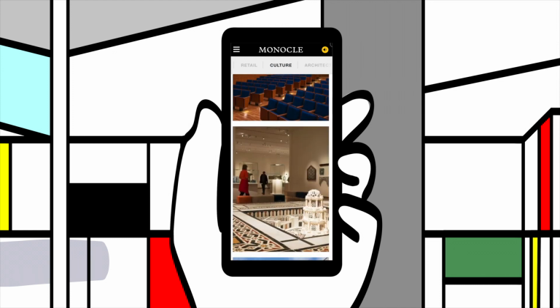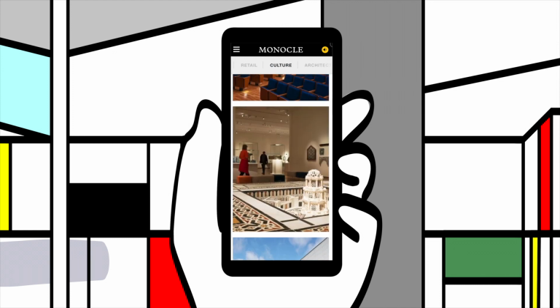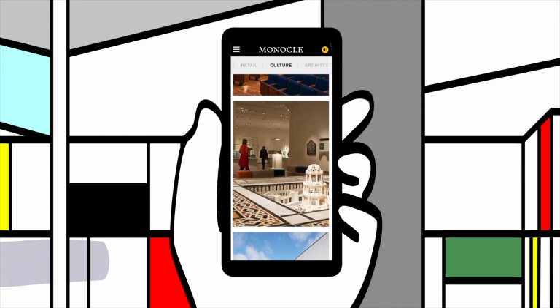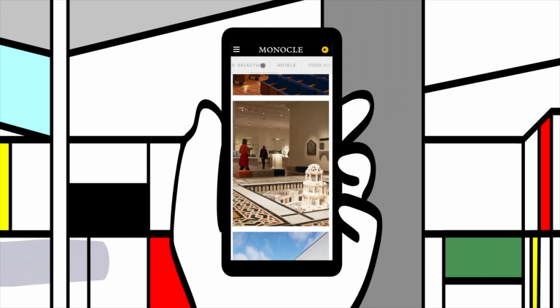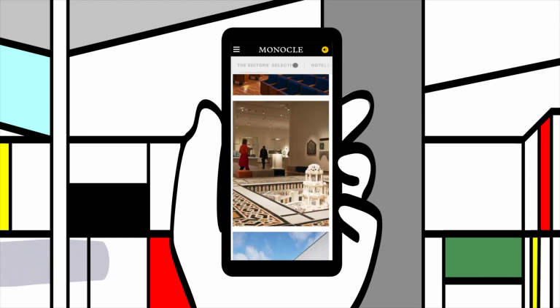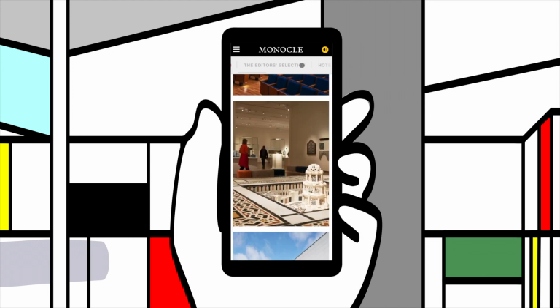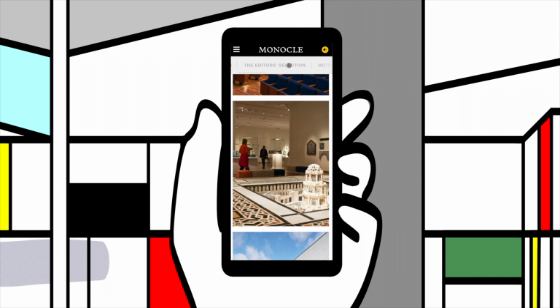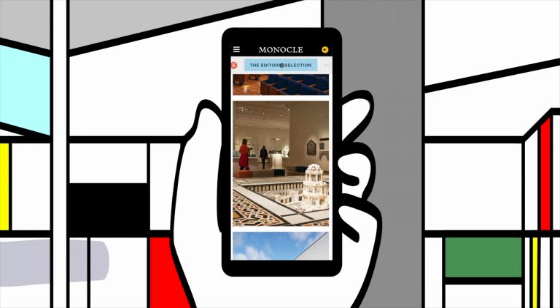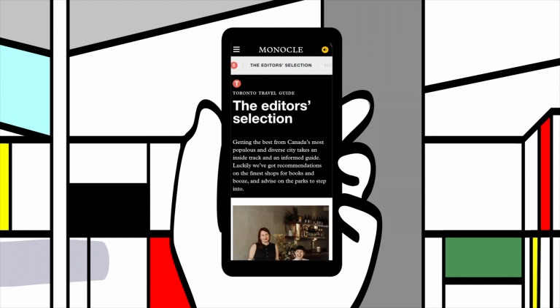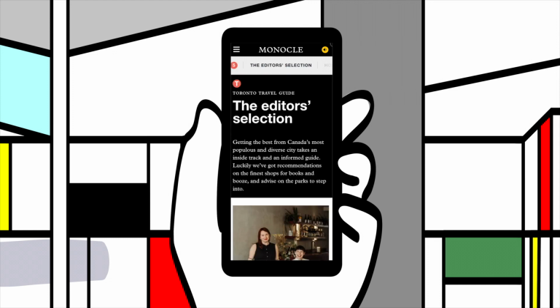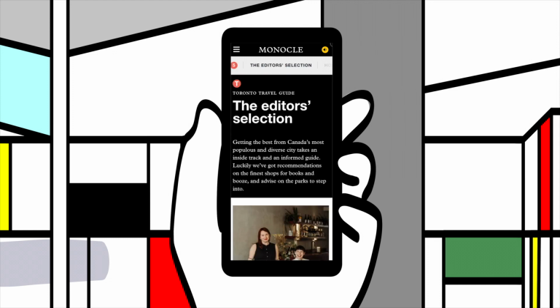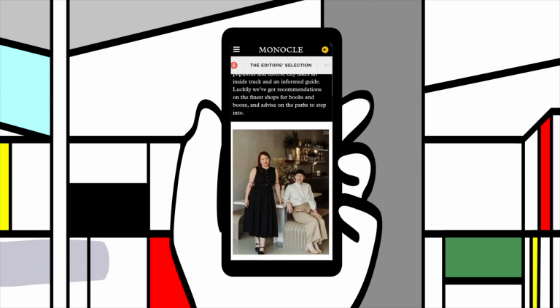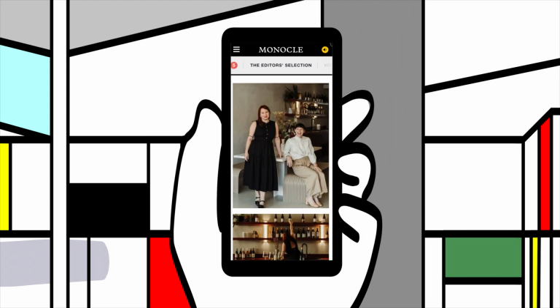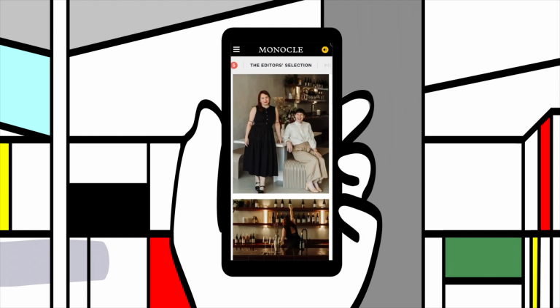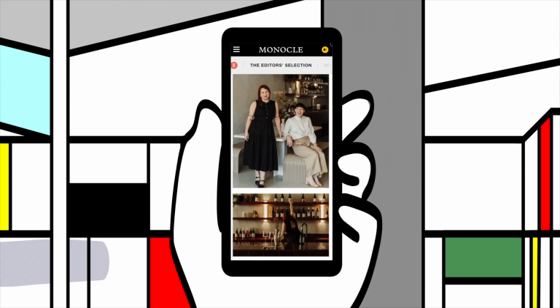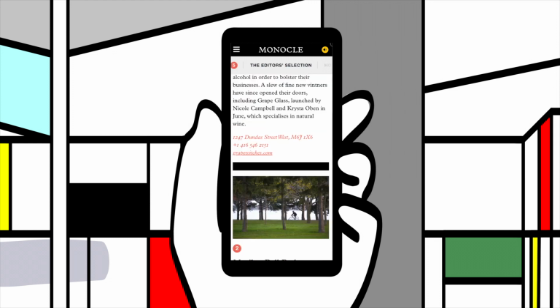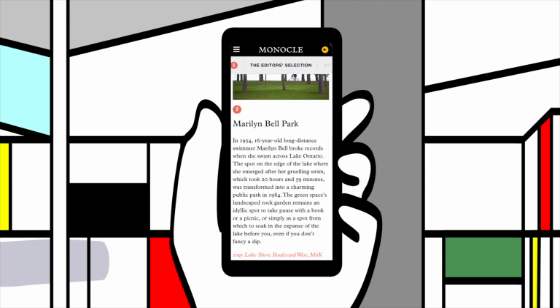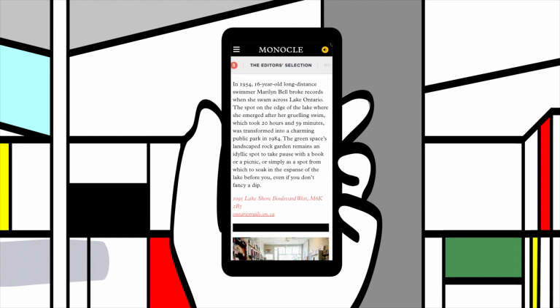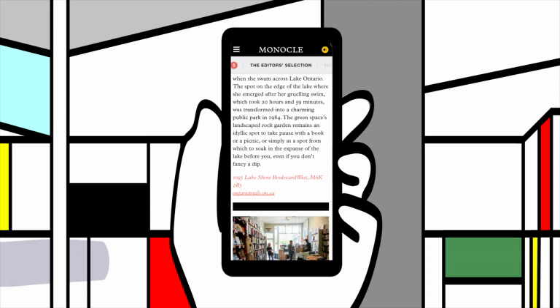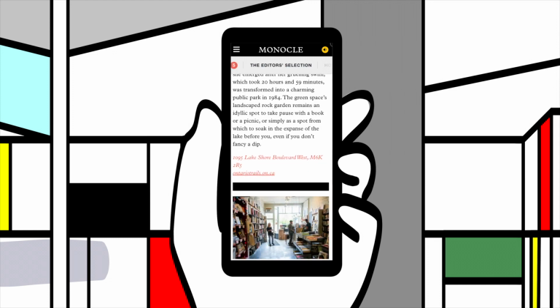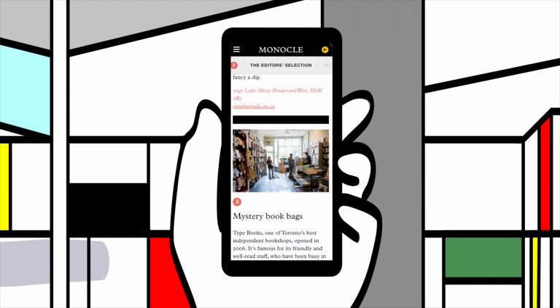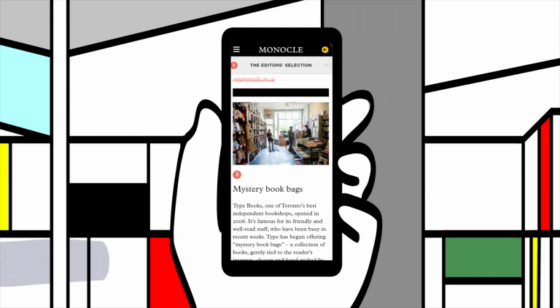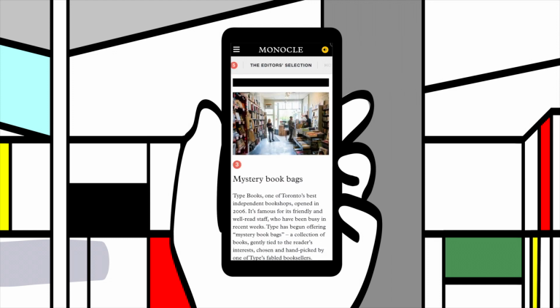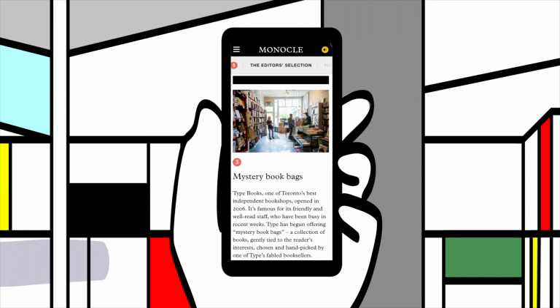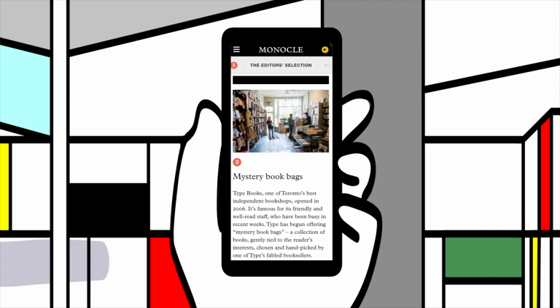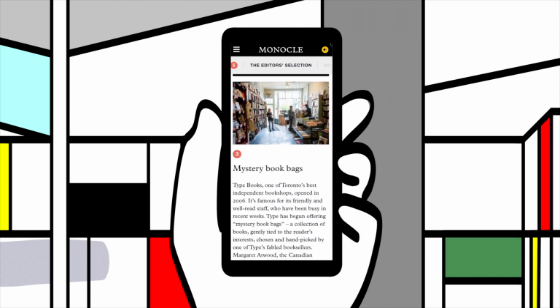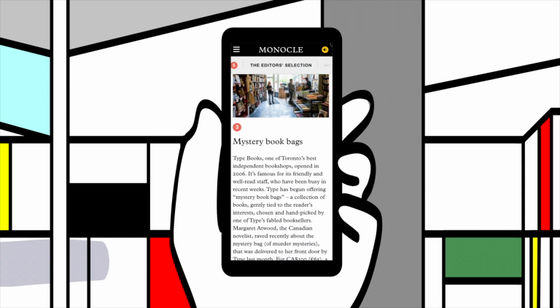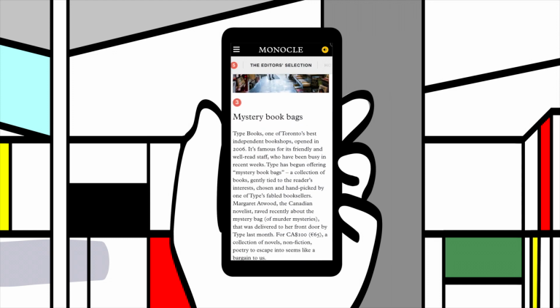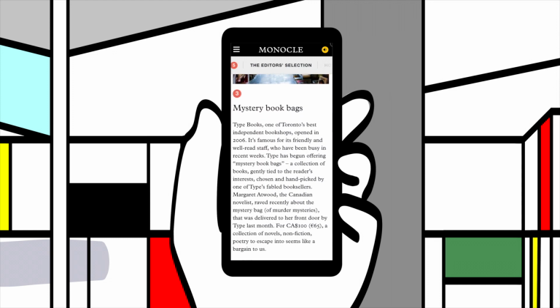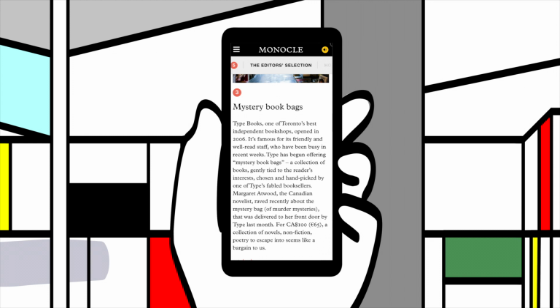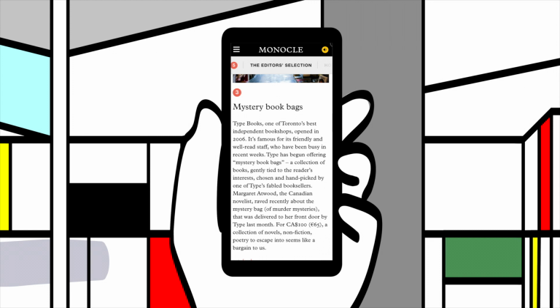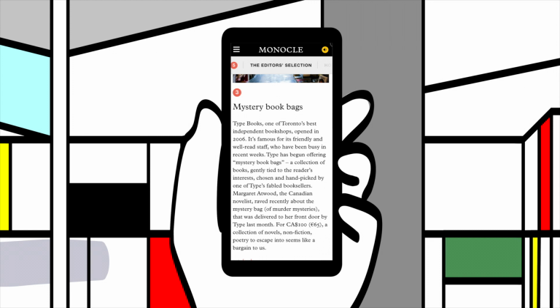And keep an eye on our editor's selections, which are regularly updated to provide fresh tips to keen urban explorers.